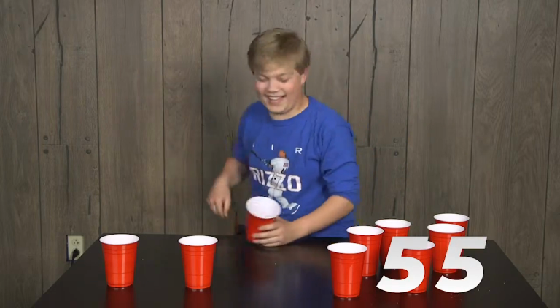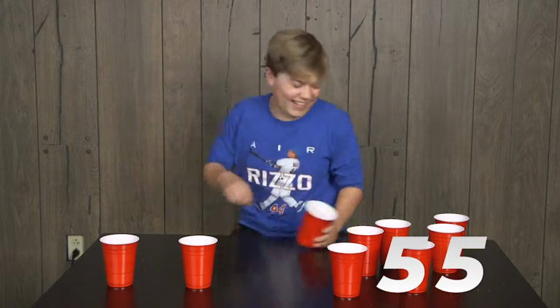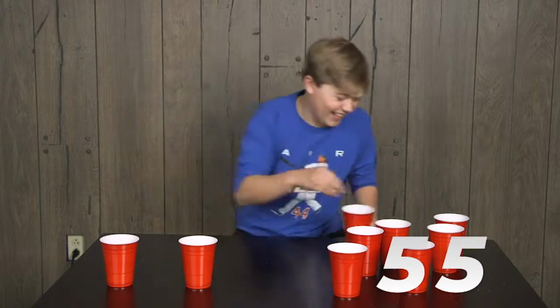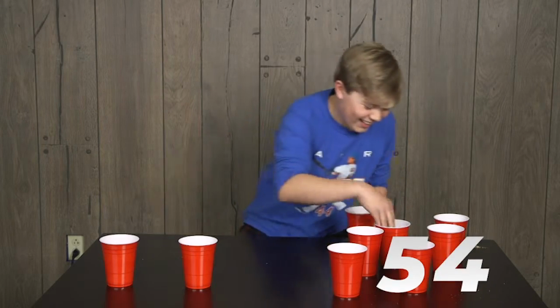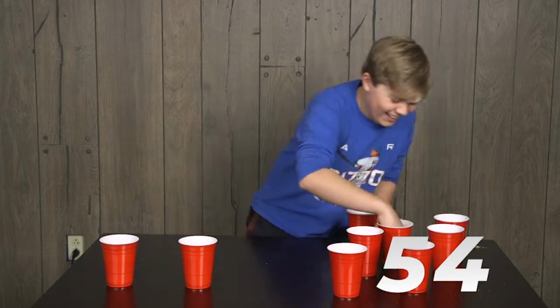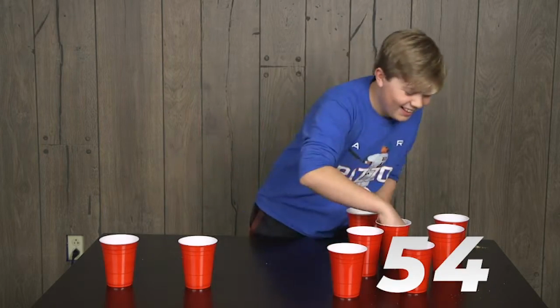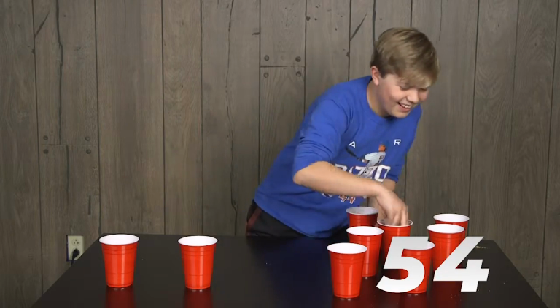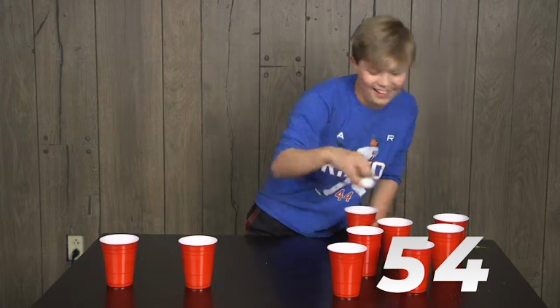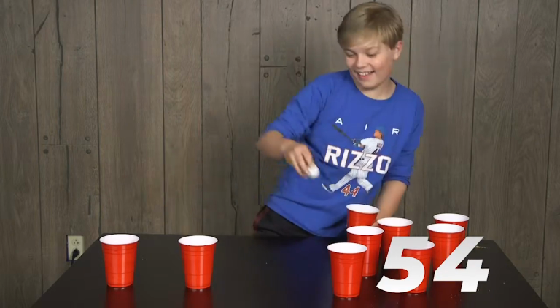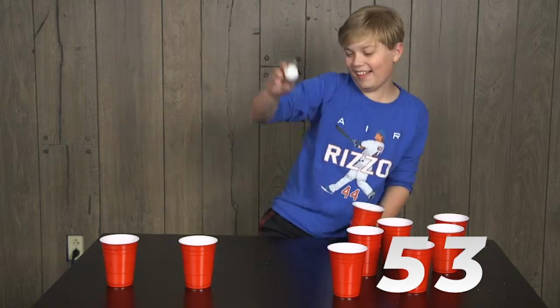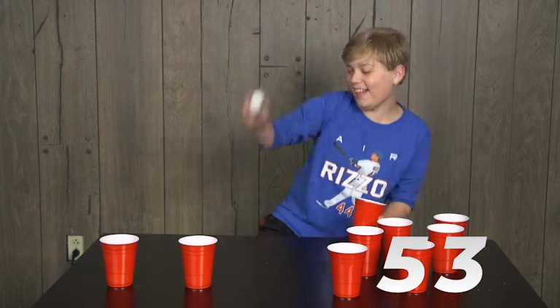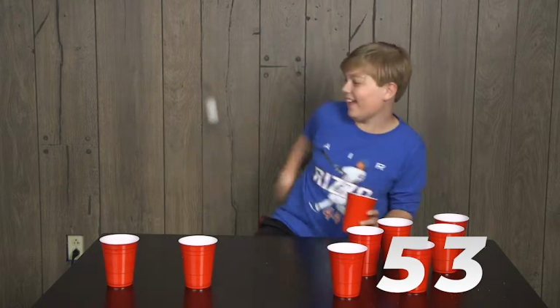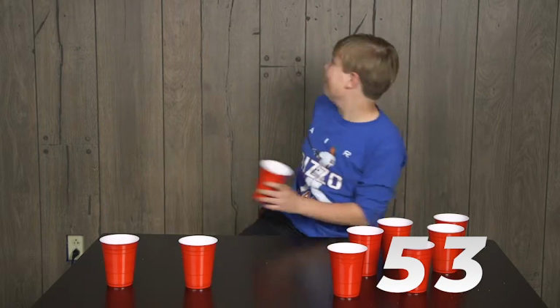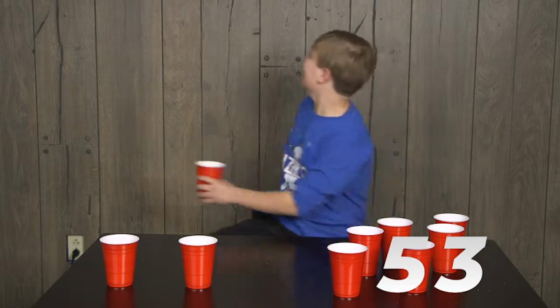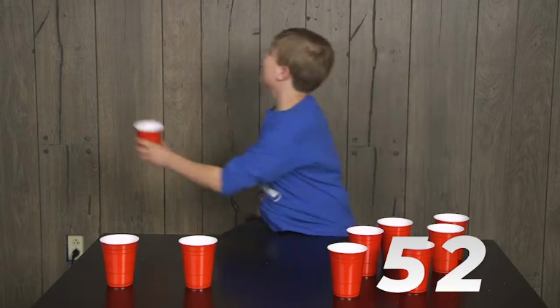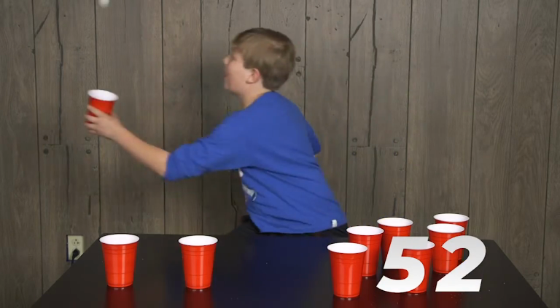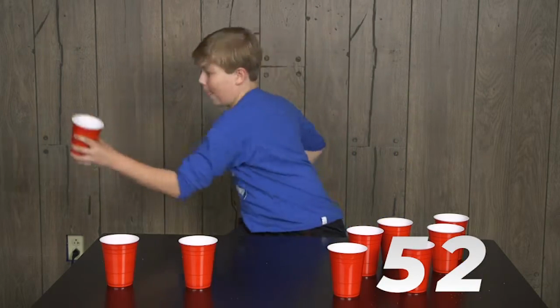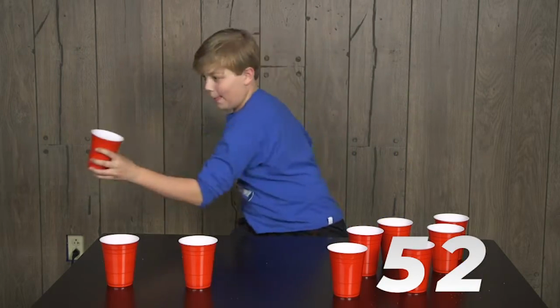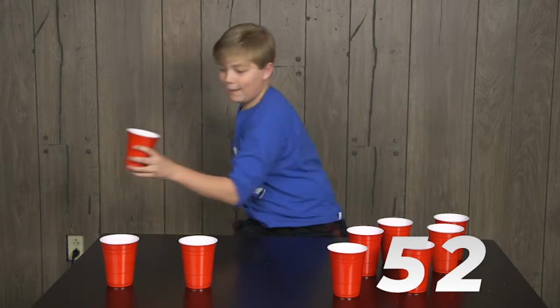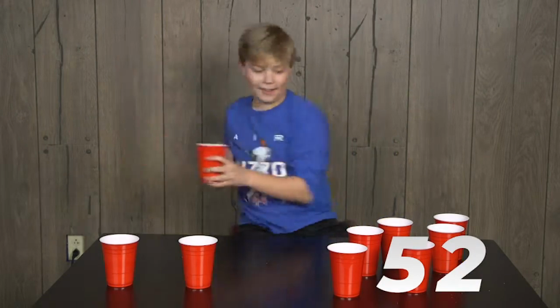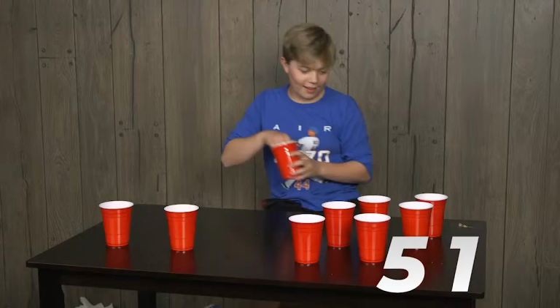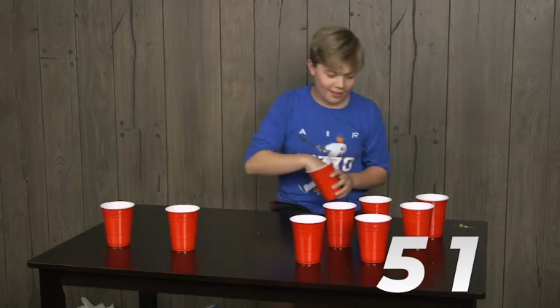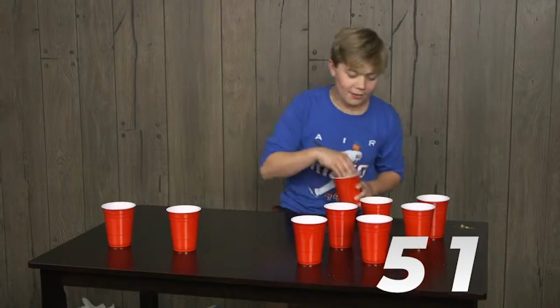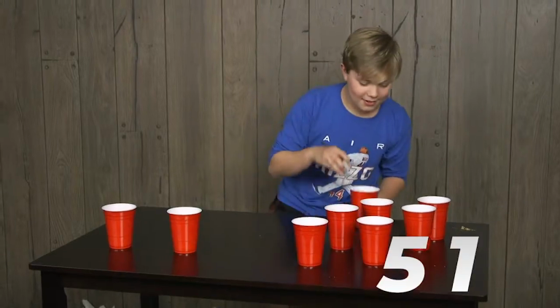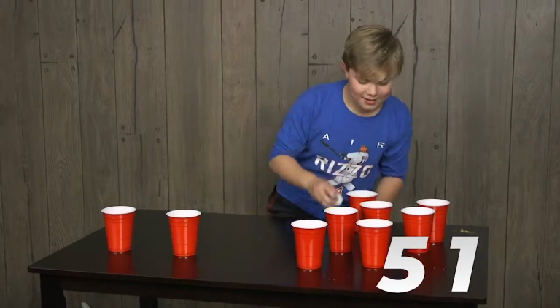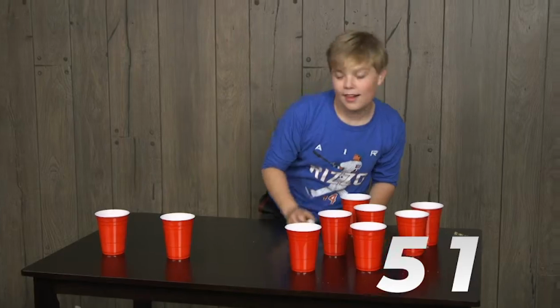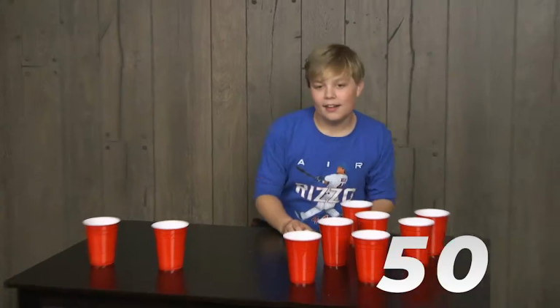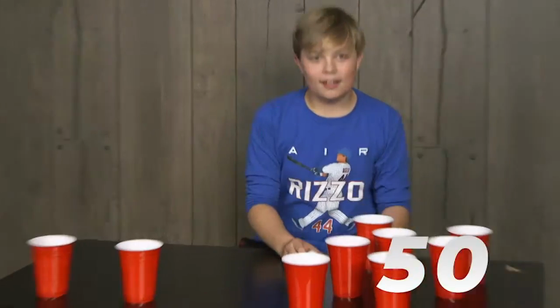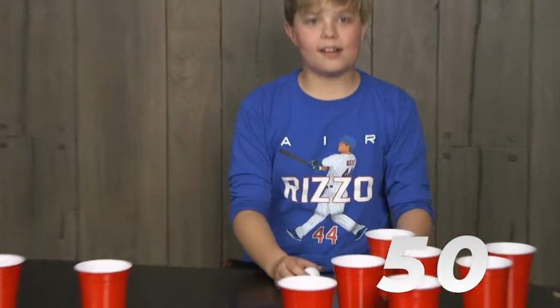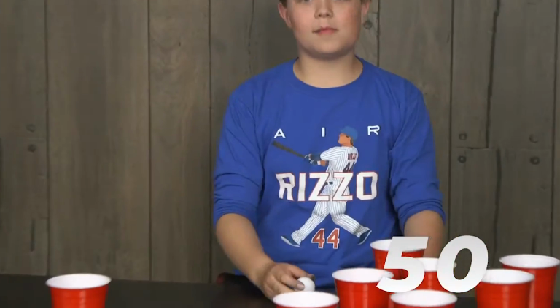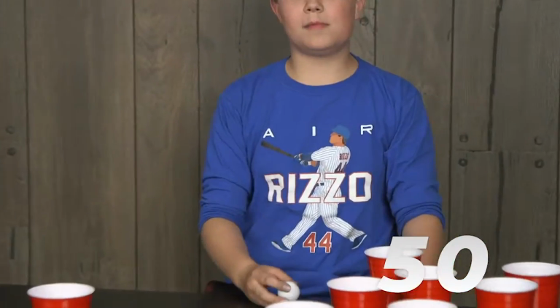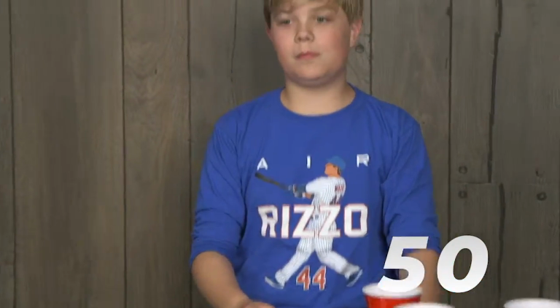You missed the whole table on that one. Hey, there's another one. What a nice trick shot.